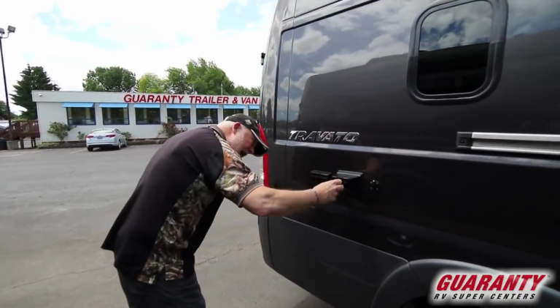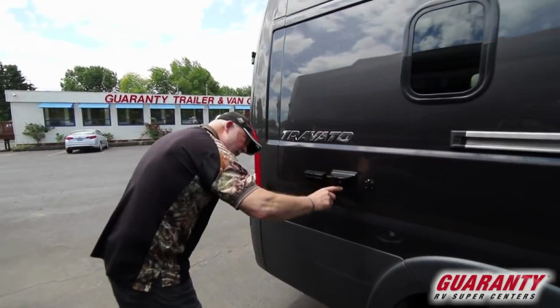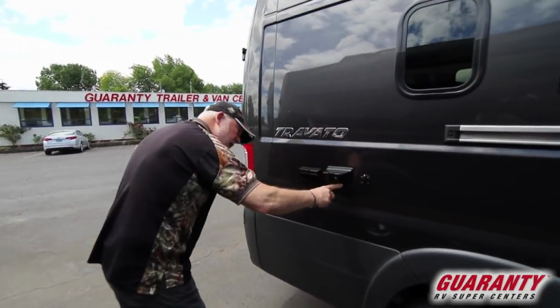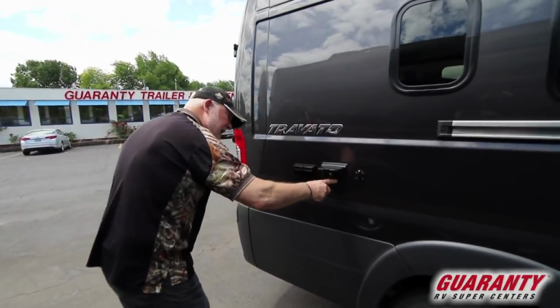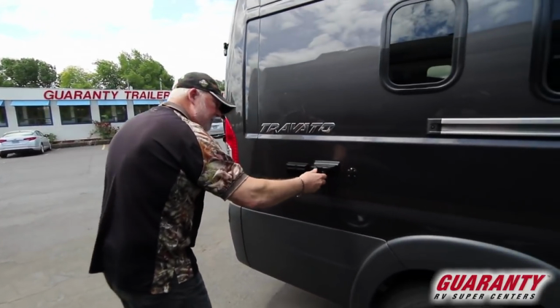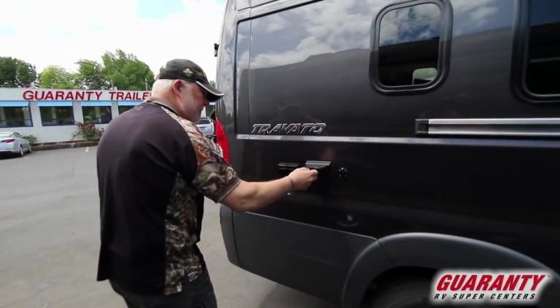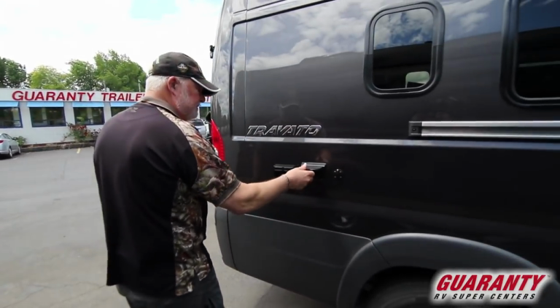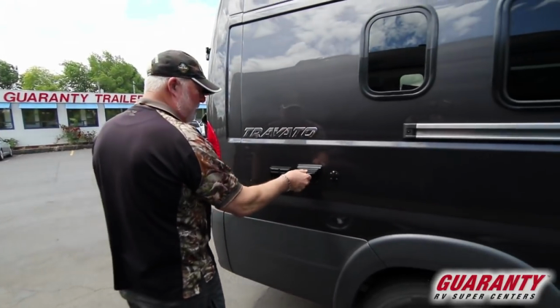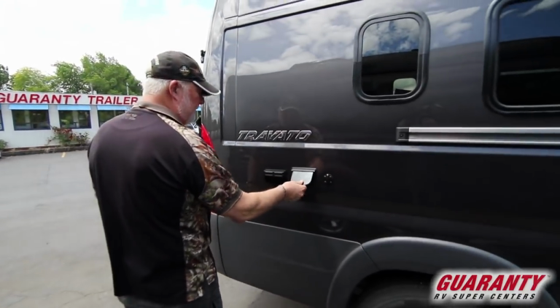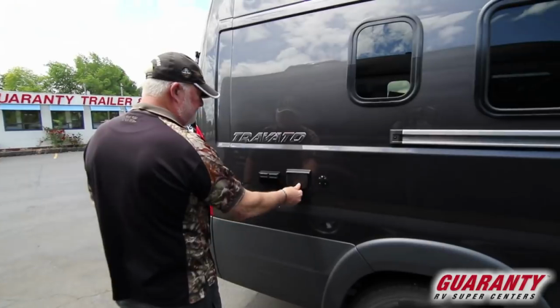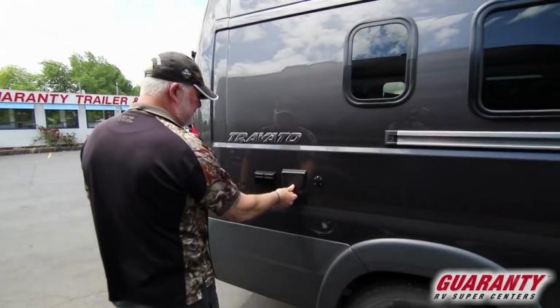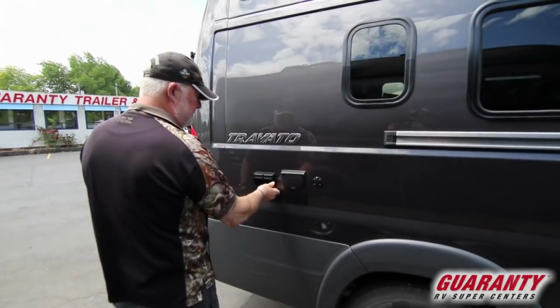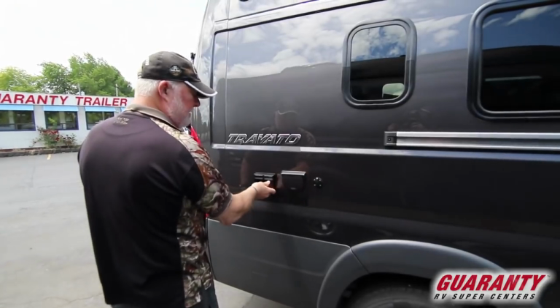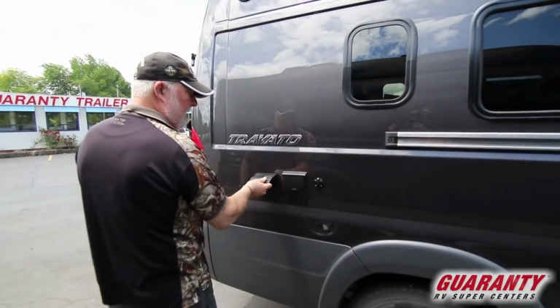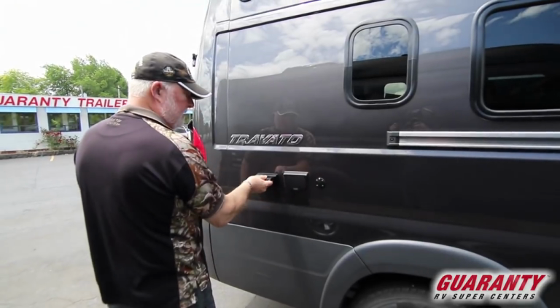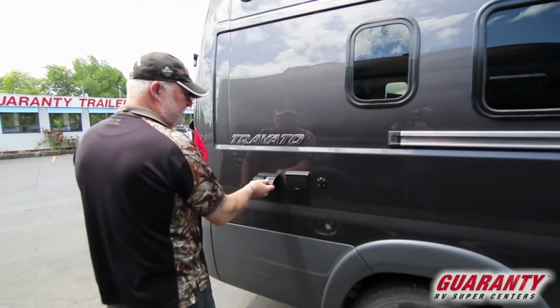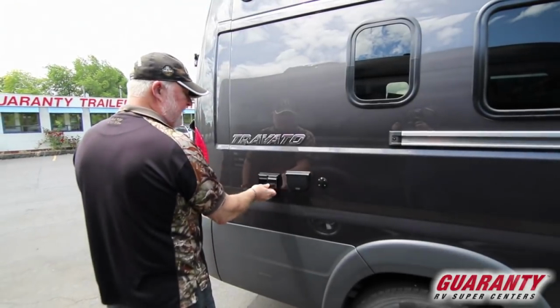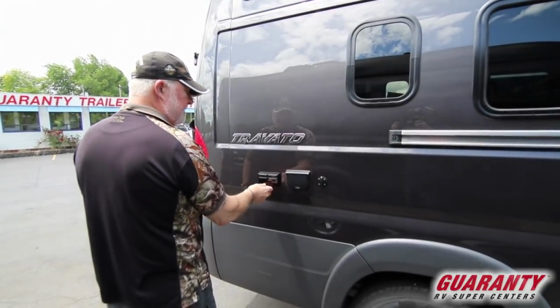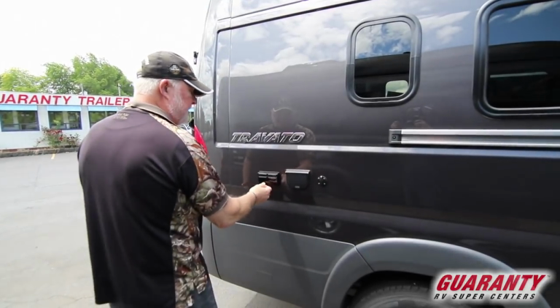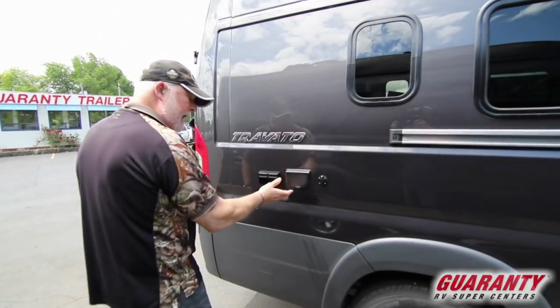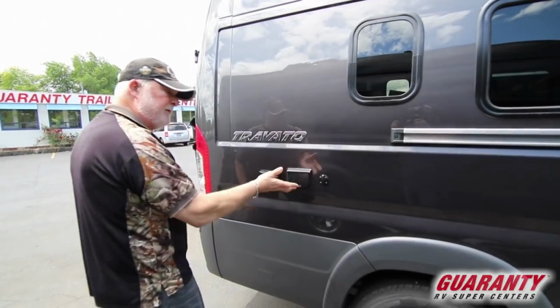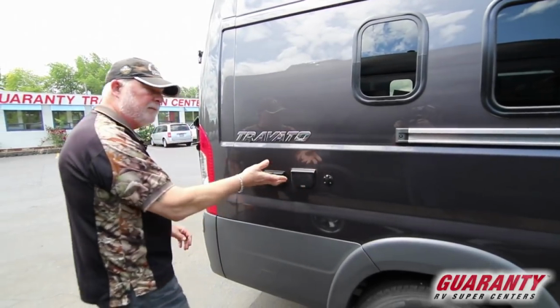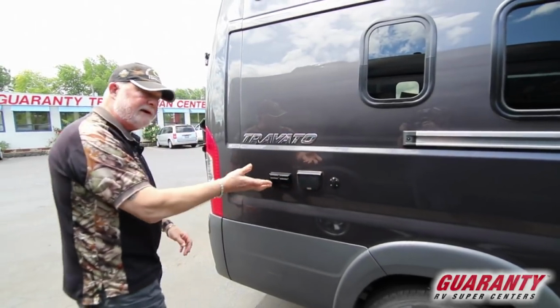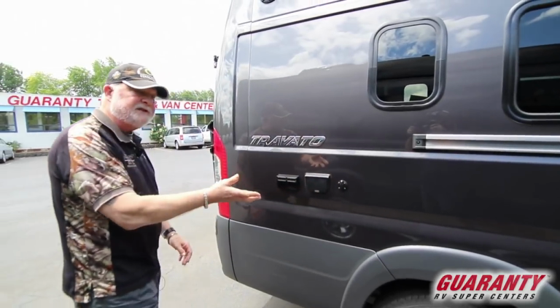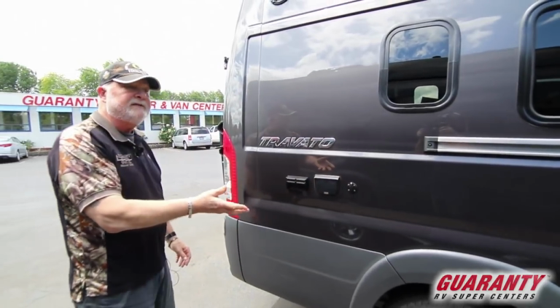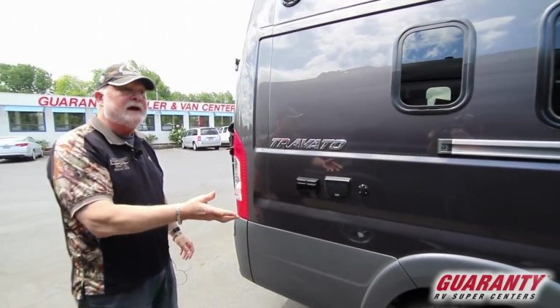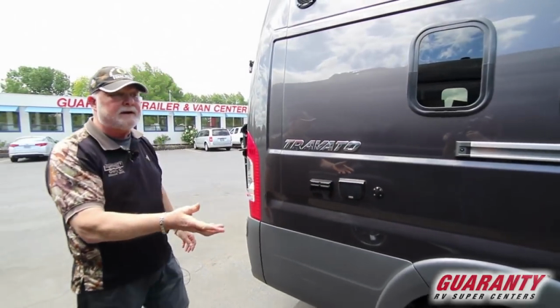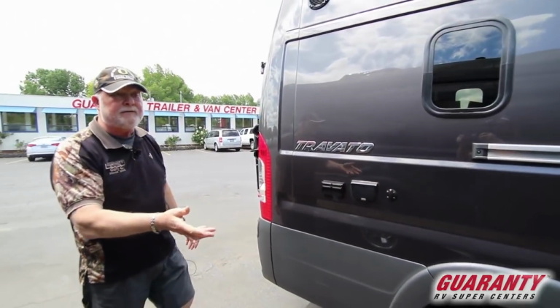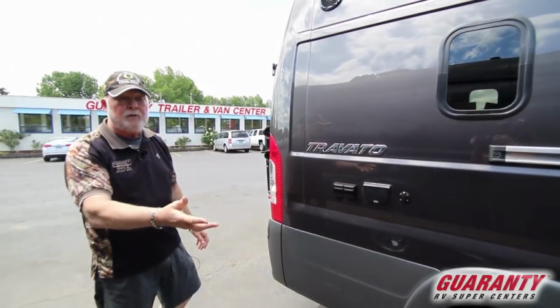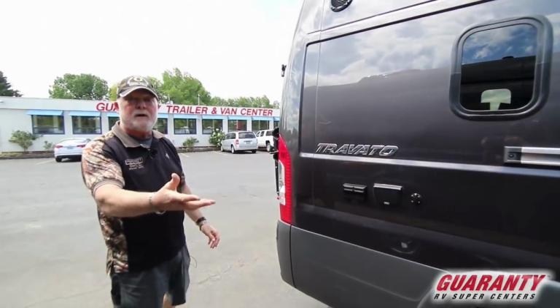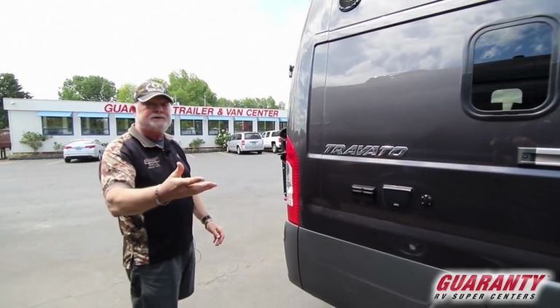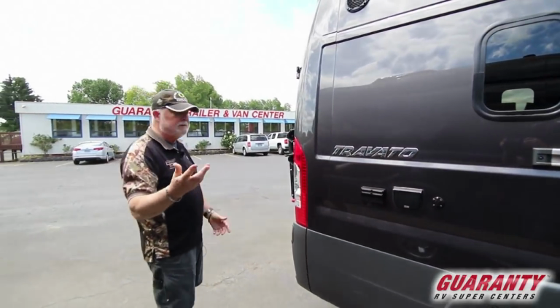There's a cable hookup, 12-volt, and 110 outlet out here. You can bring a TV outside if you wanted to.